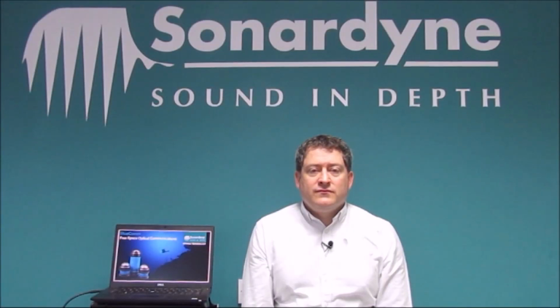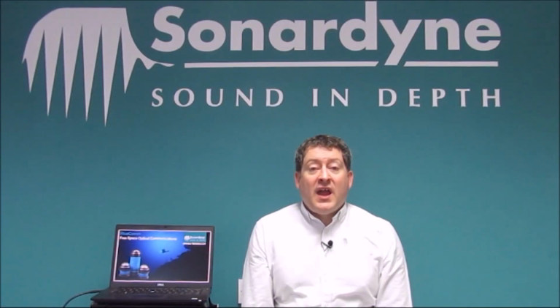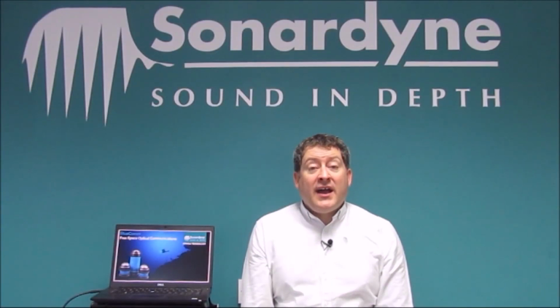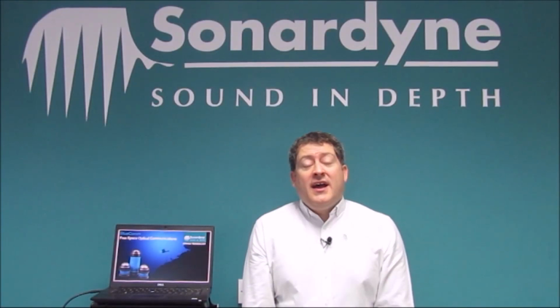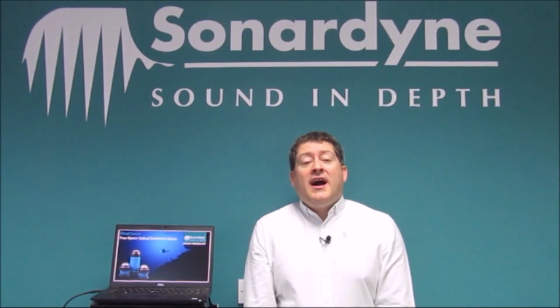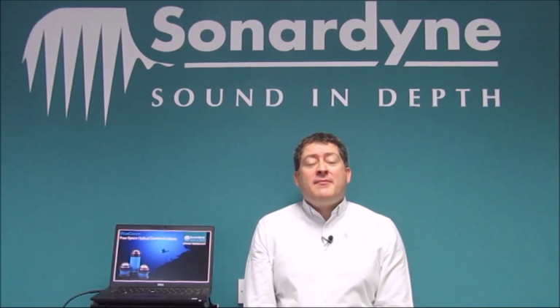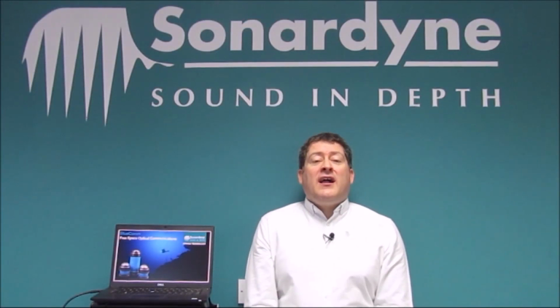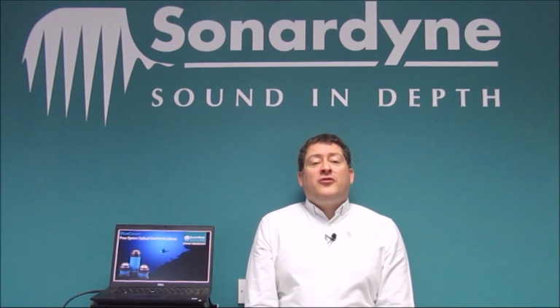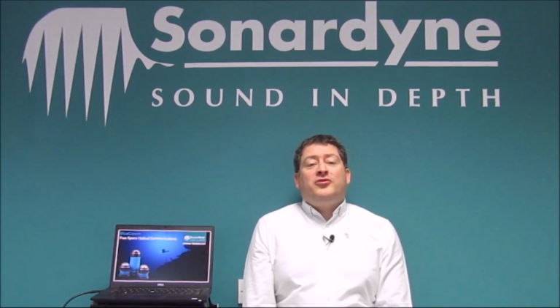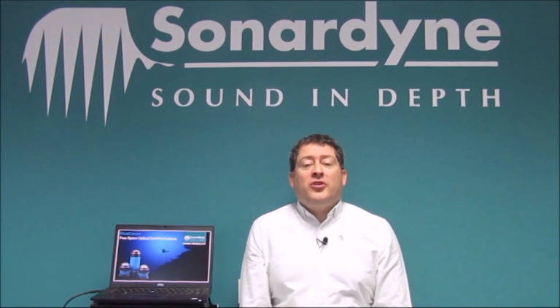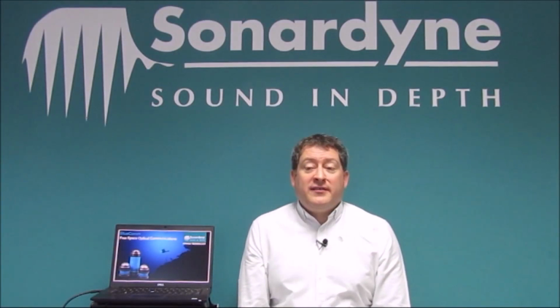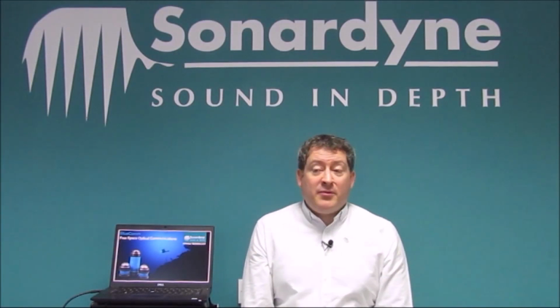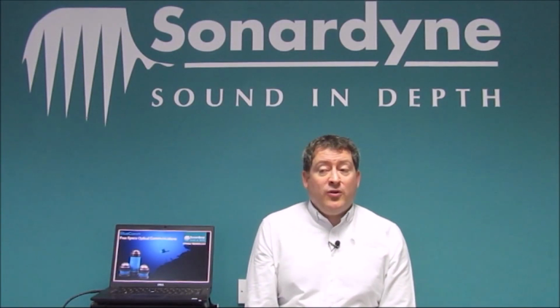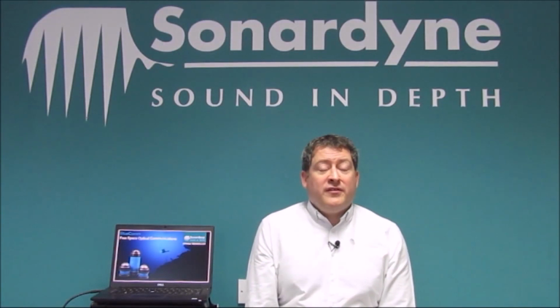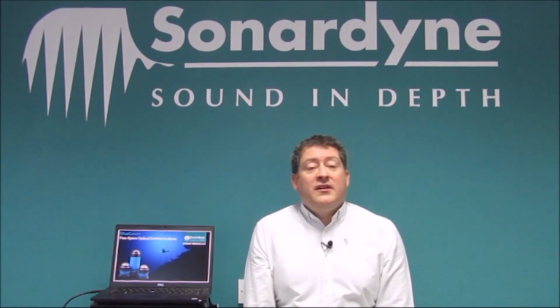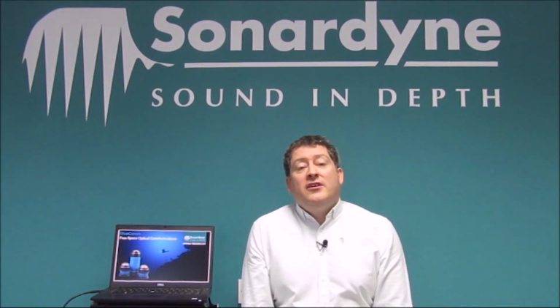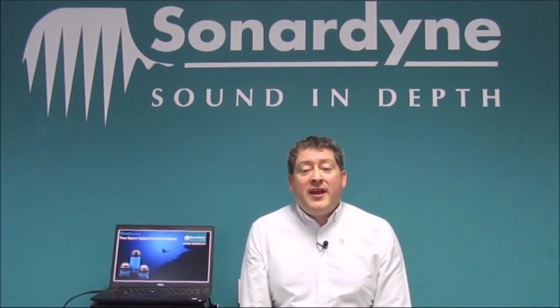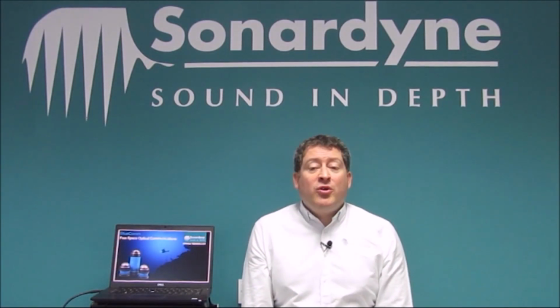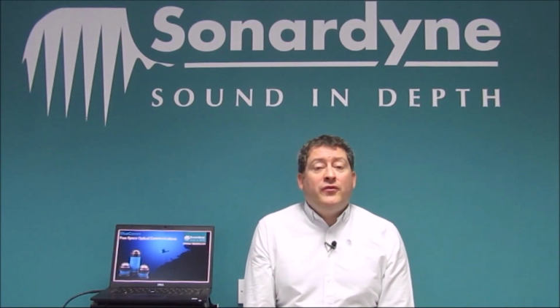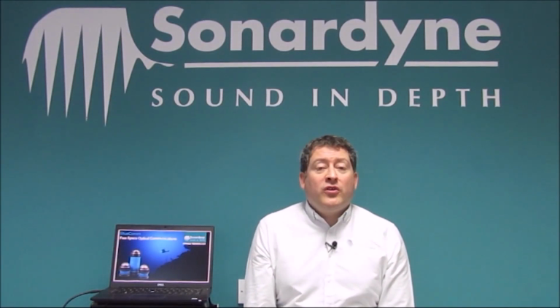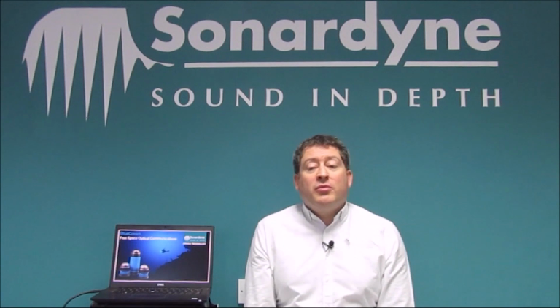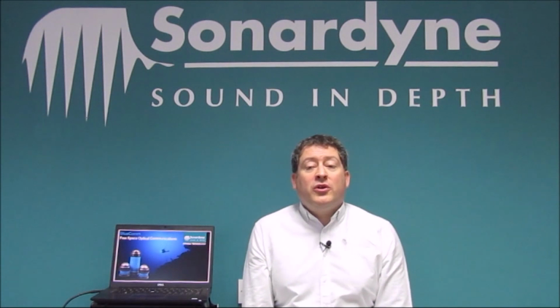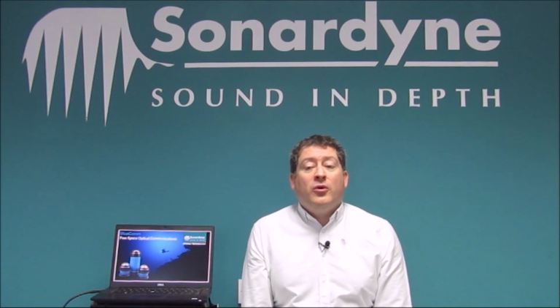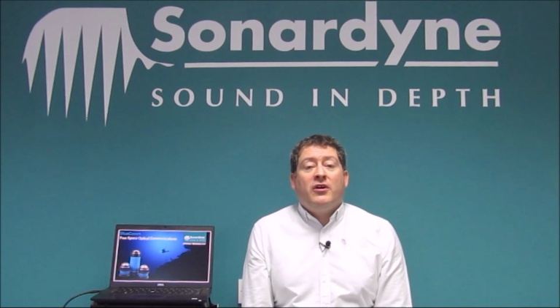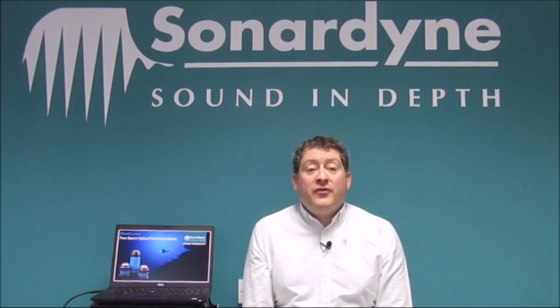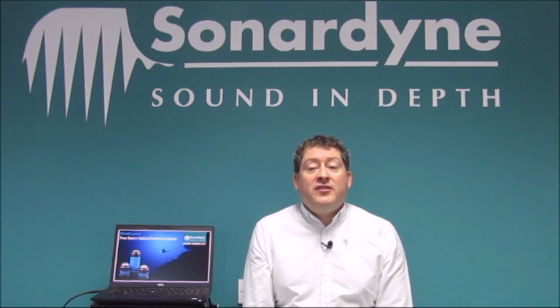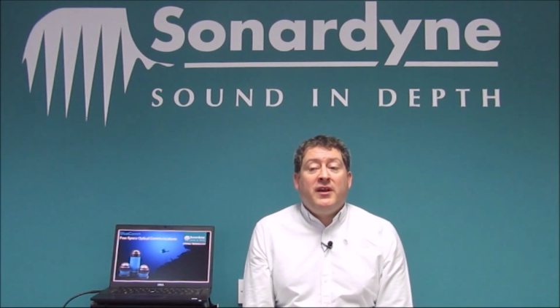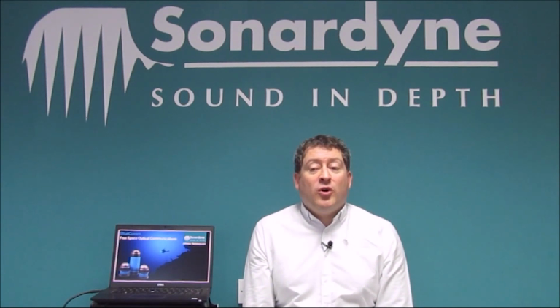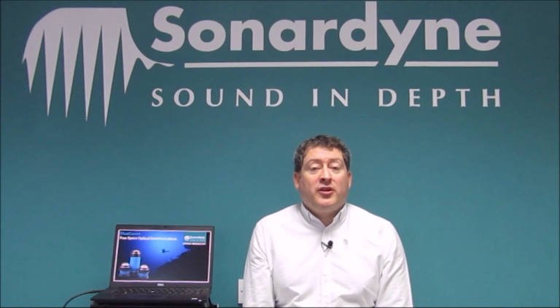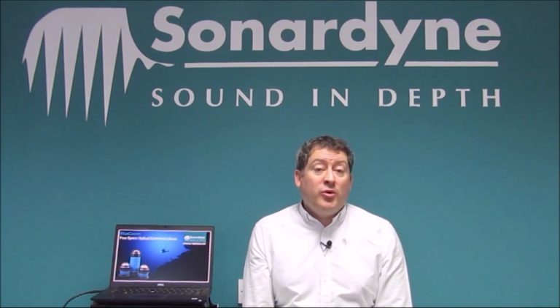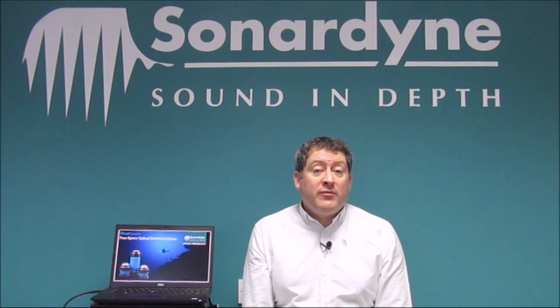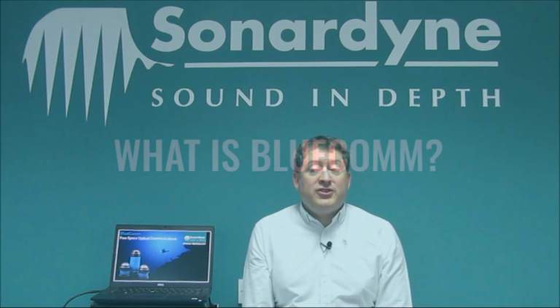Hi, I'm Alan from Sona9's Aberdeen office. Today I'm going to focus on BluCom, our free space optical modem range.